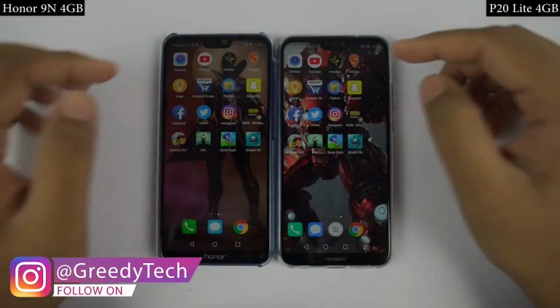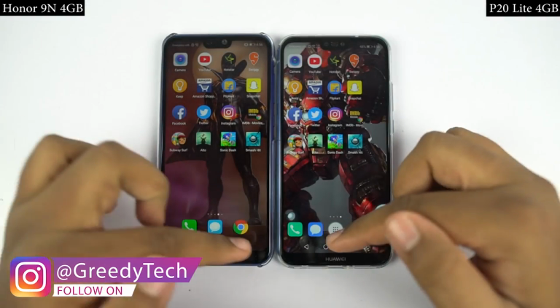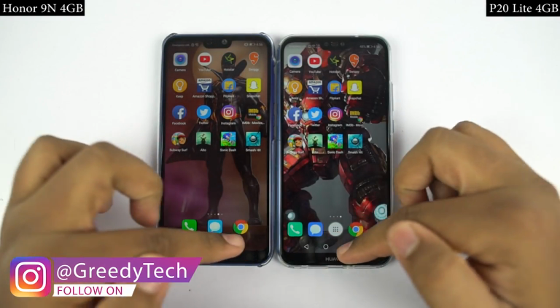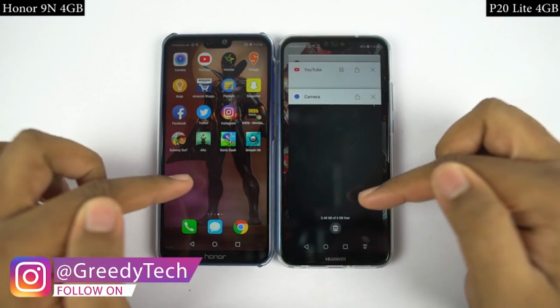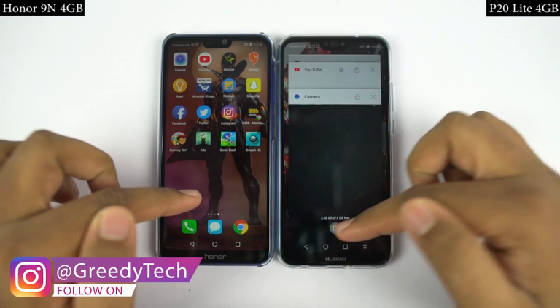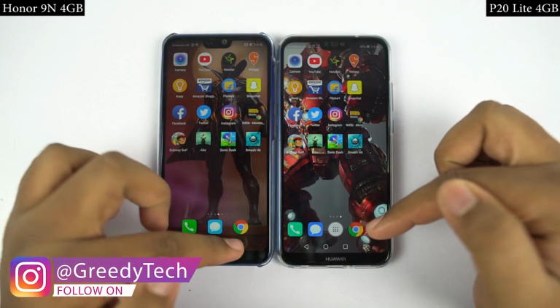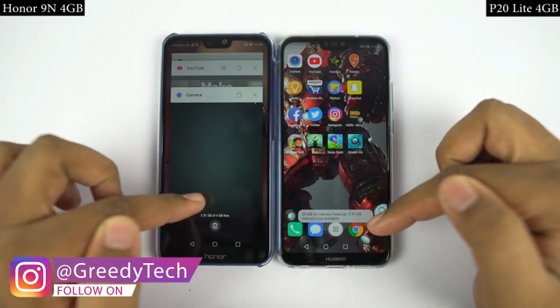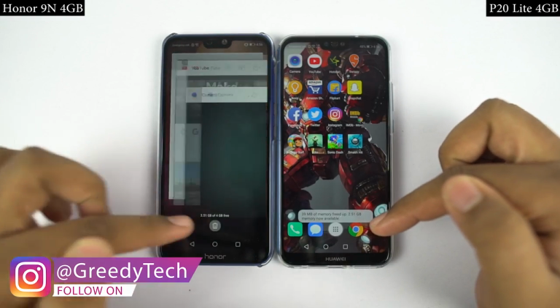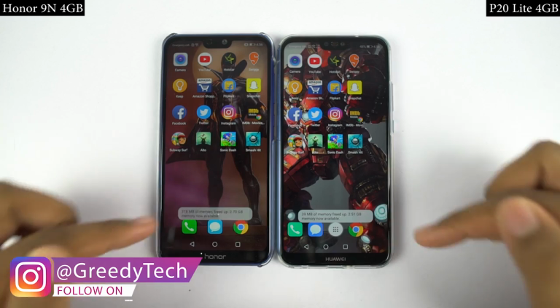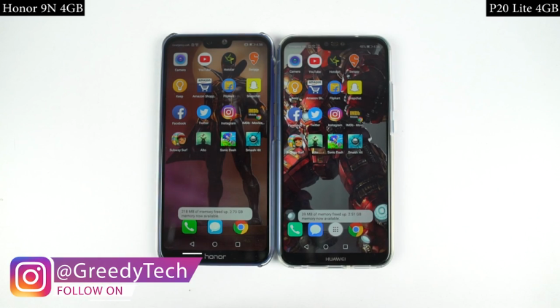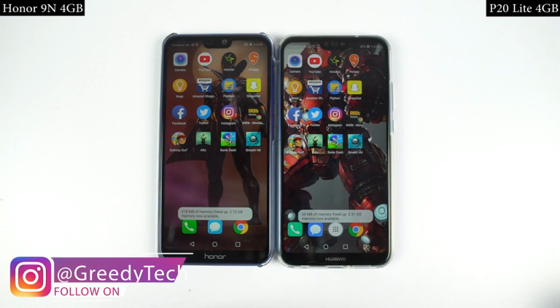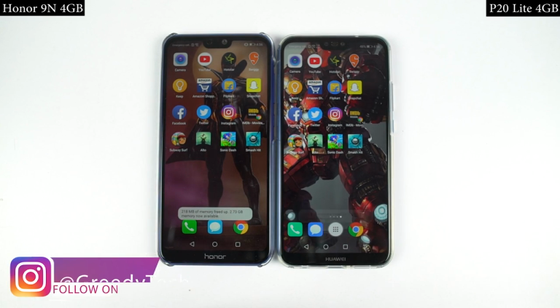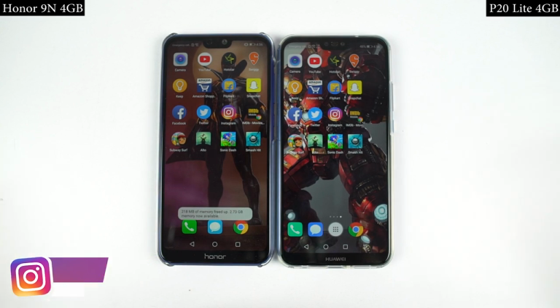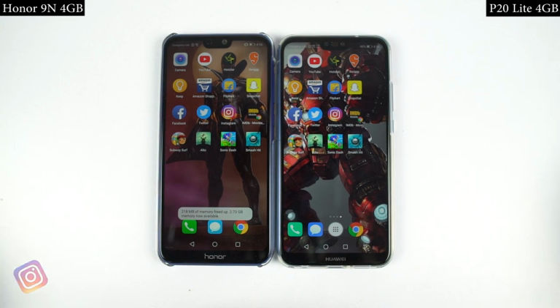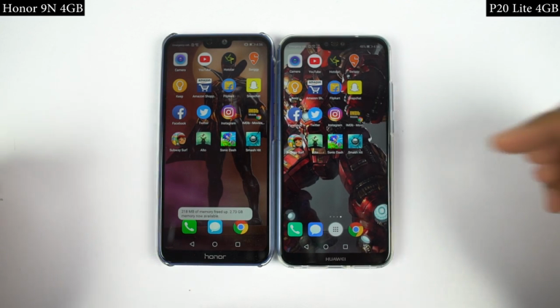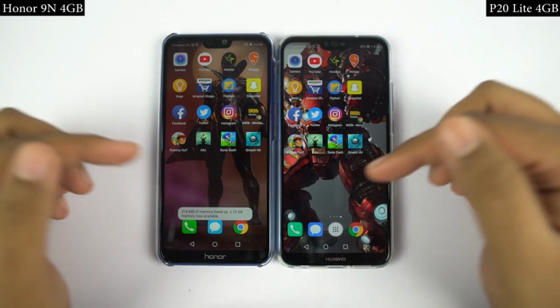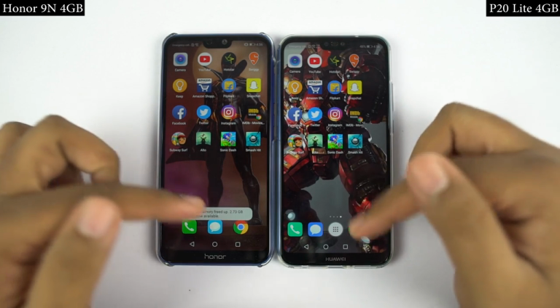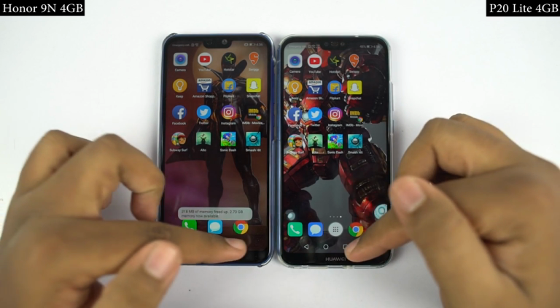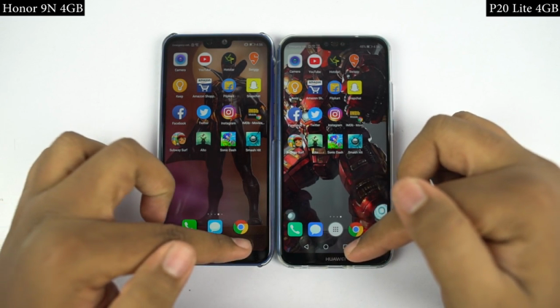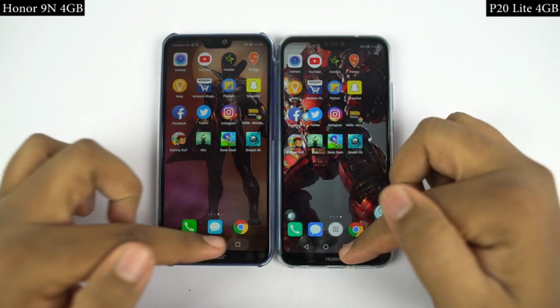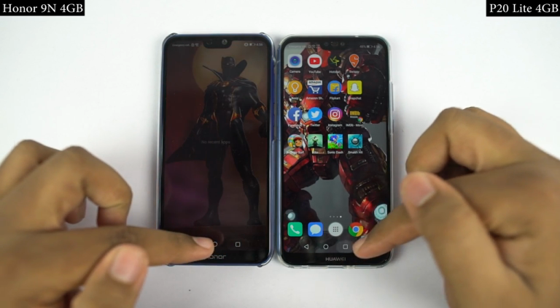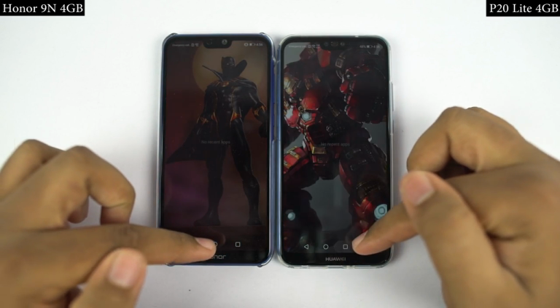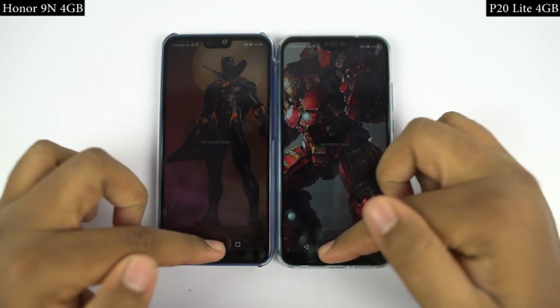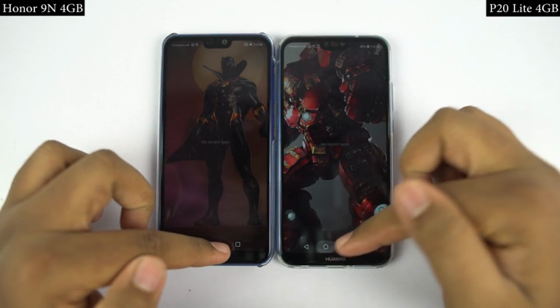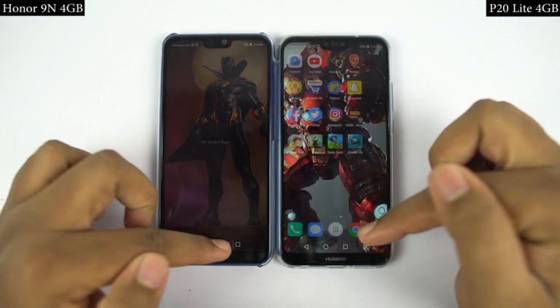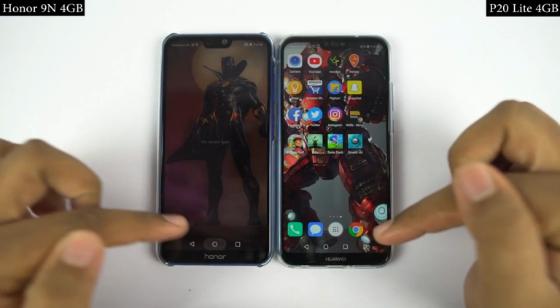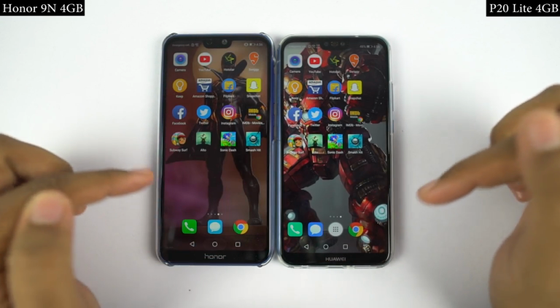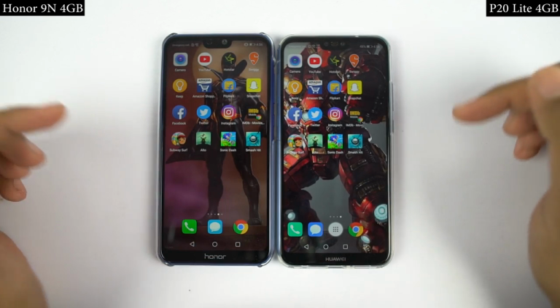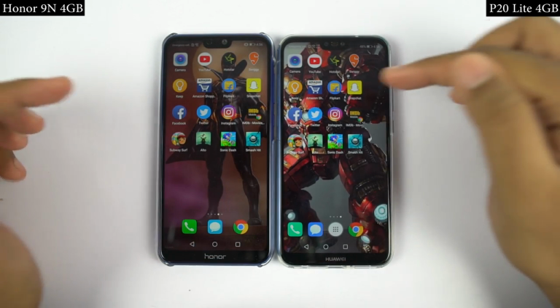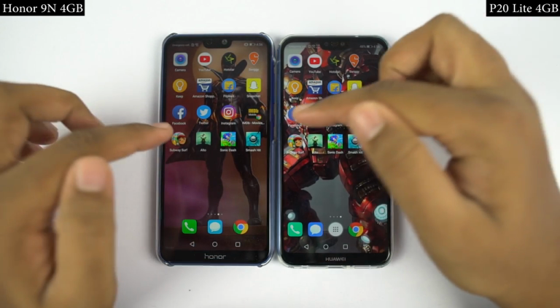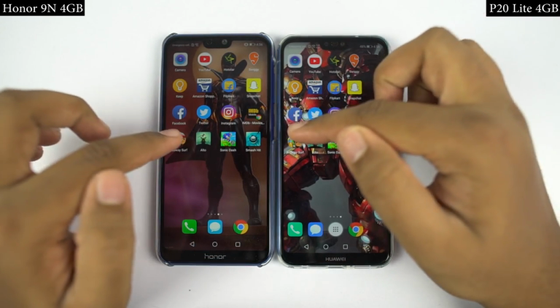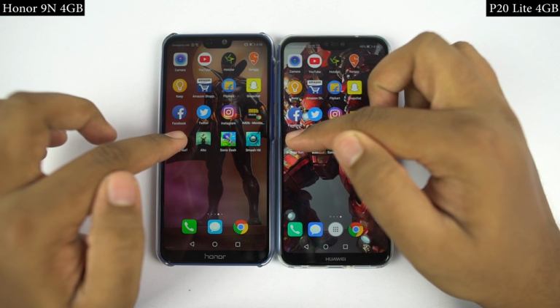Now for the final round, I will open the last 4 games on both phones once again at the same time, and you can see which phone opens the game faster.